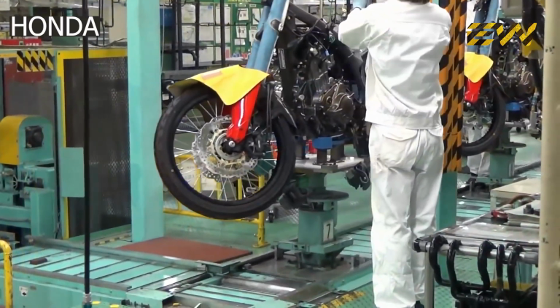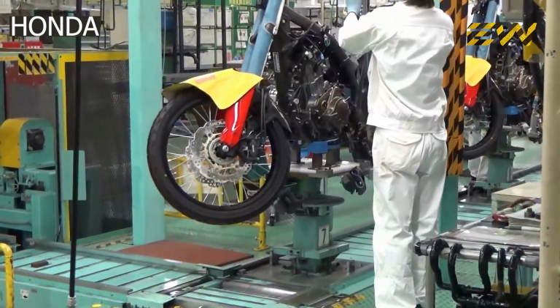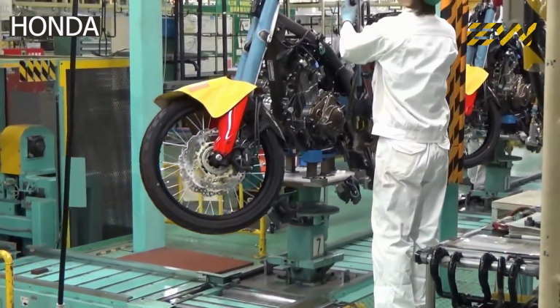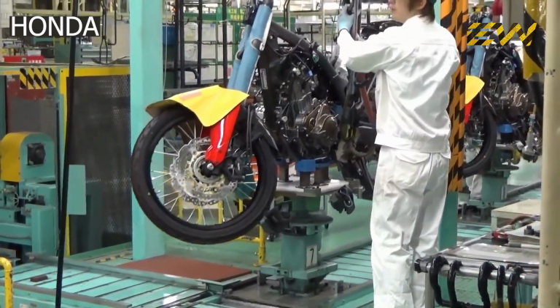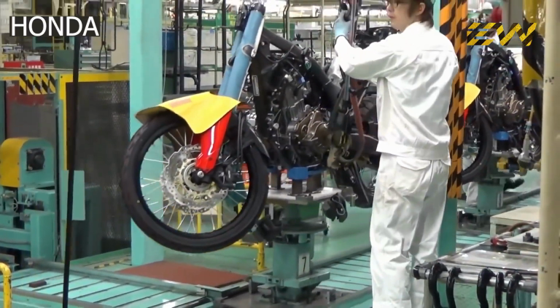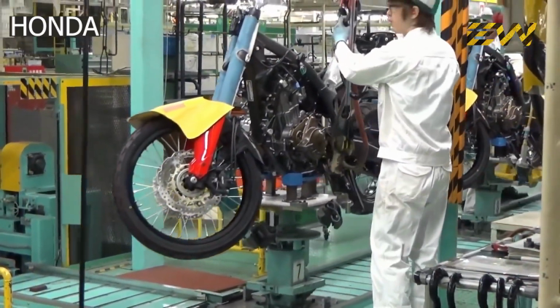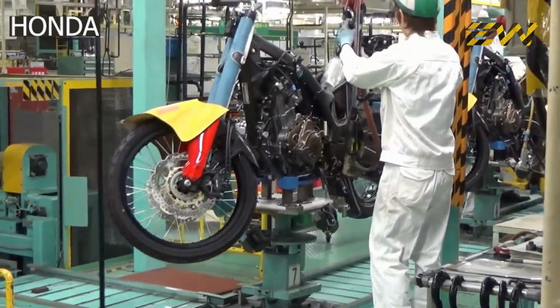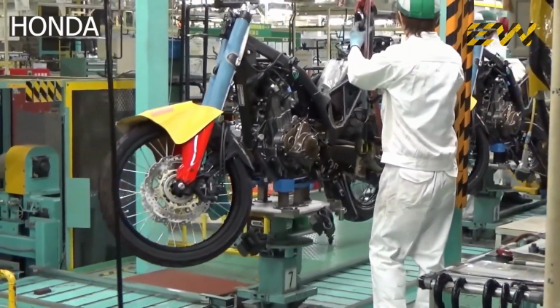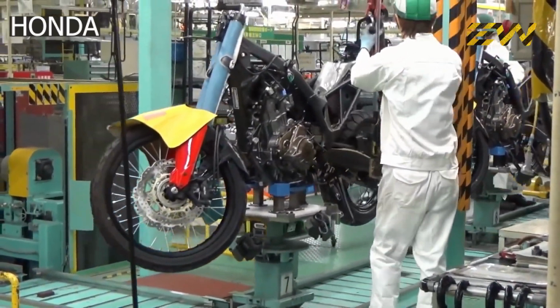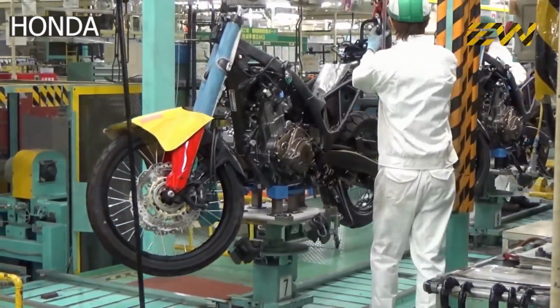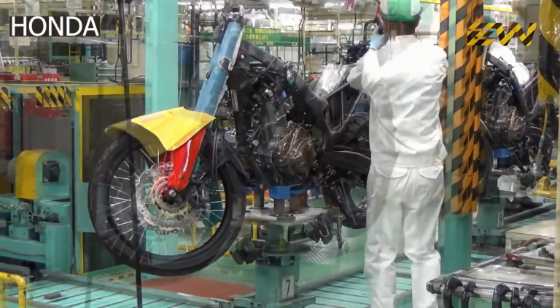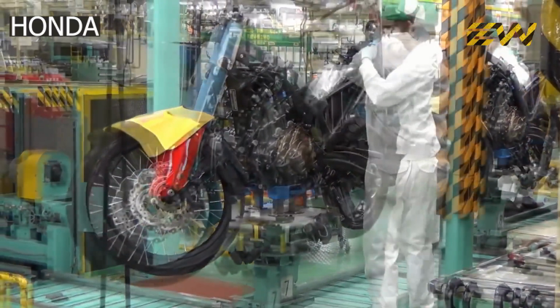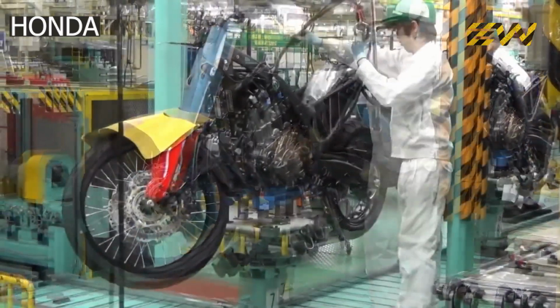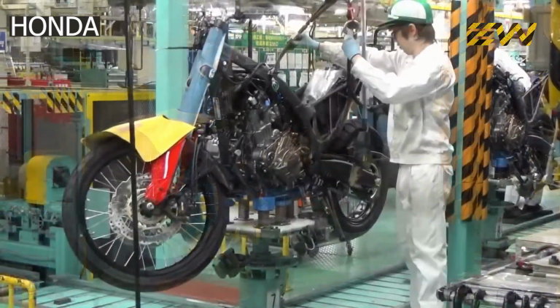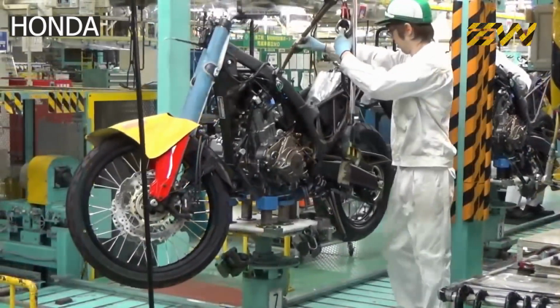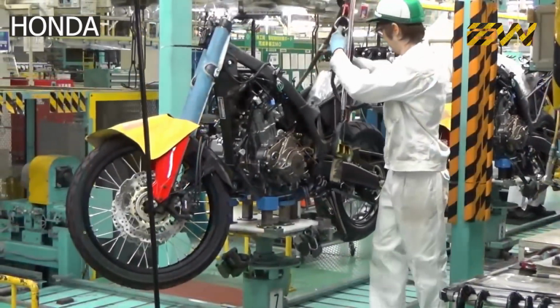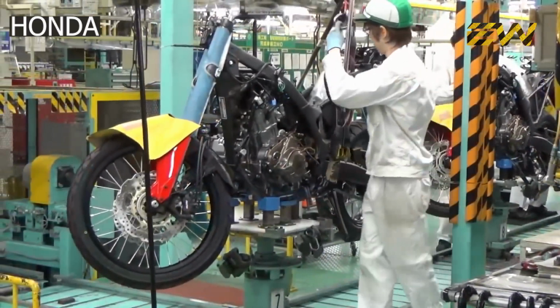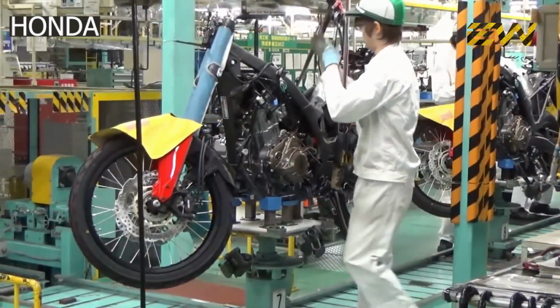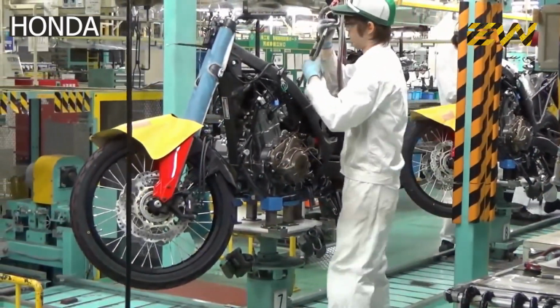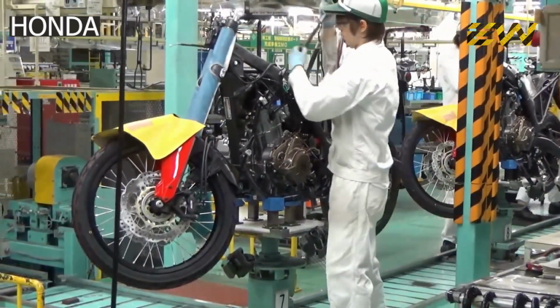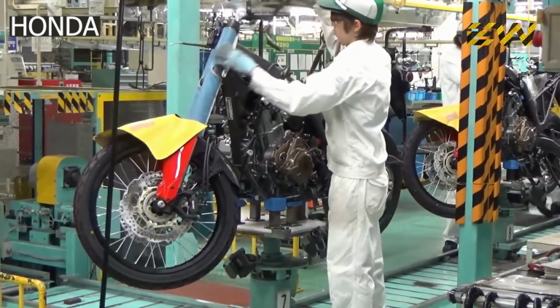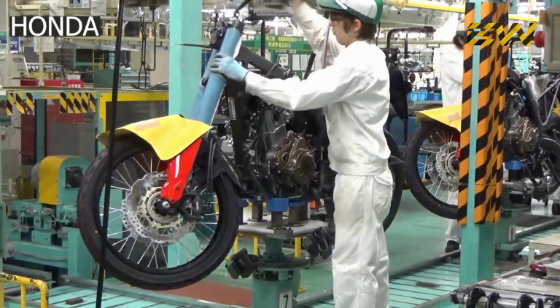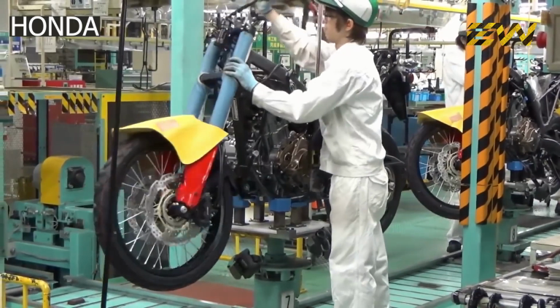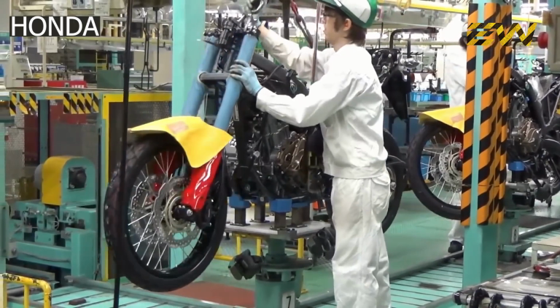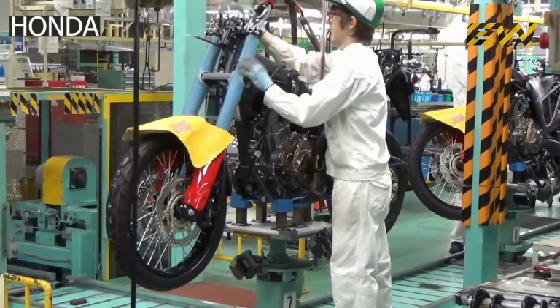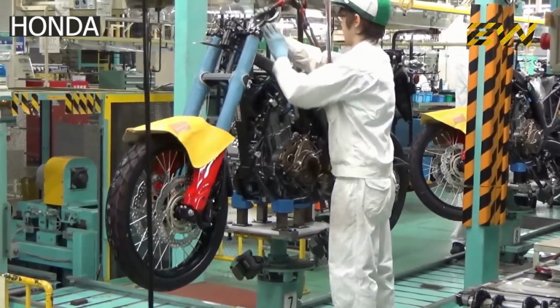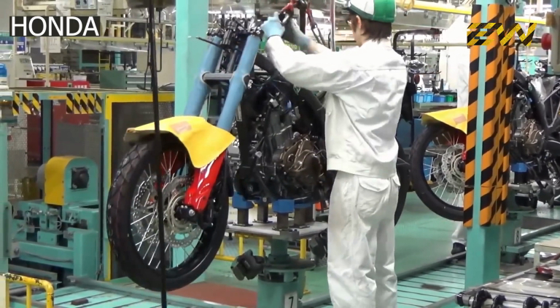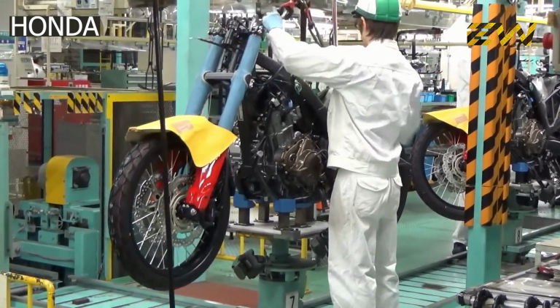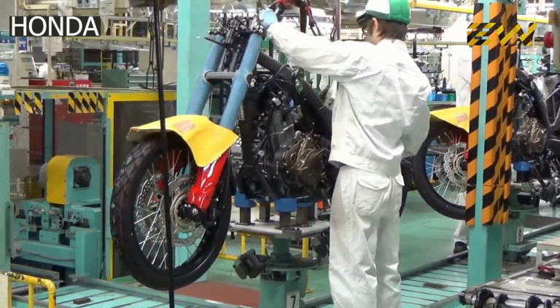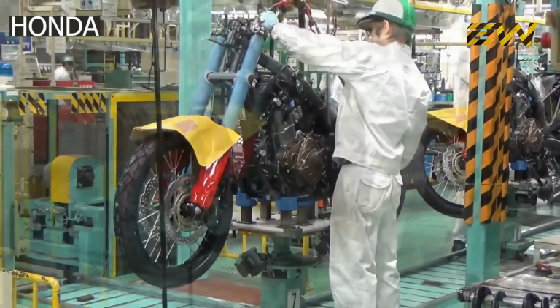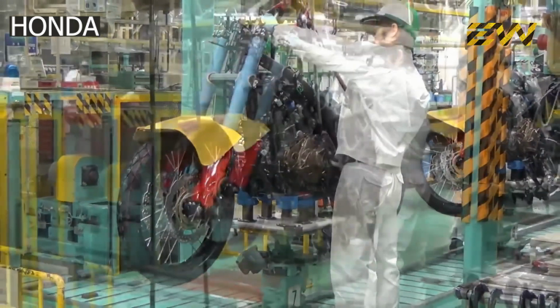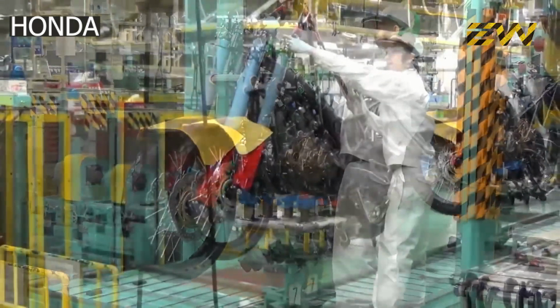Once the wheels are attached, the bike is moved on a ground conveyor which carries it through the plant along various assembly lines.